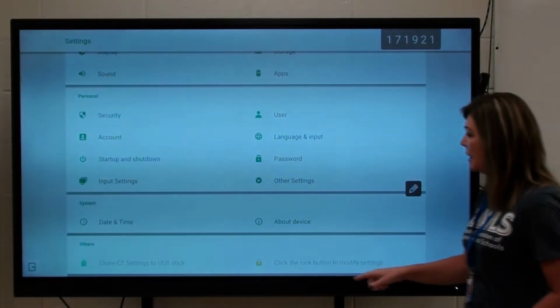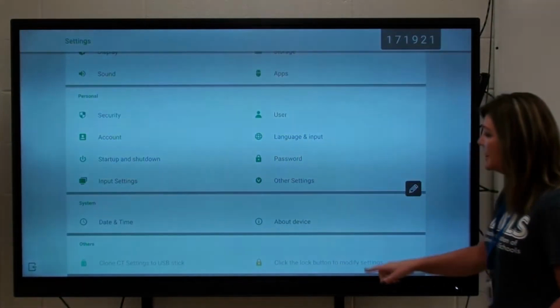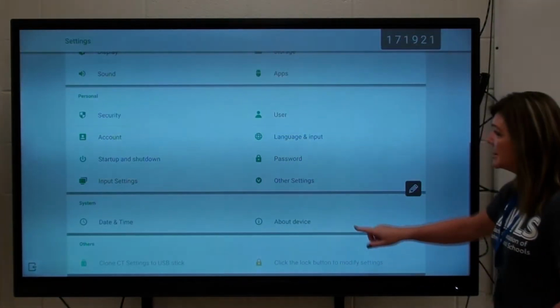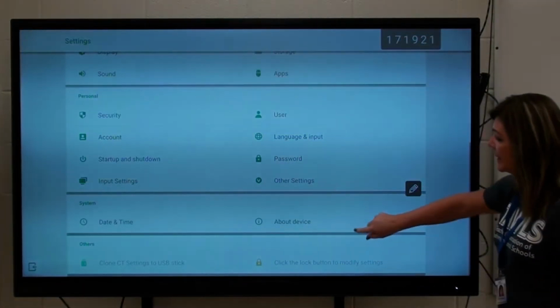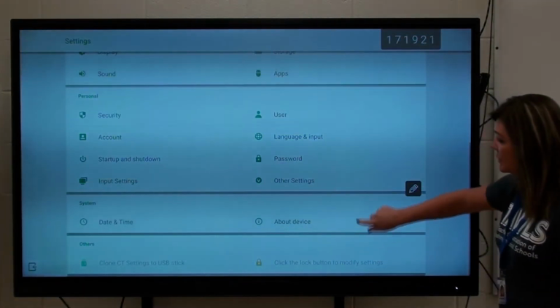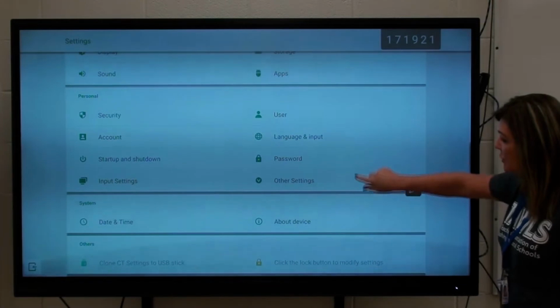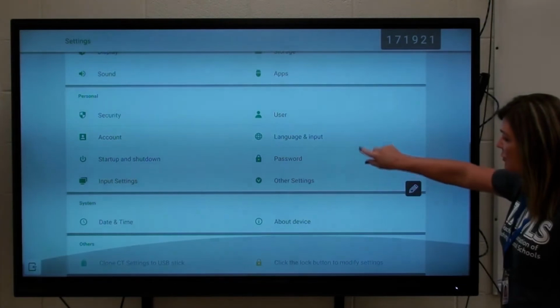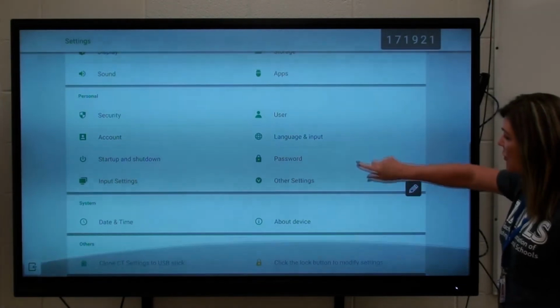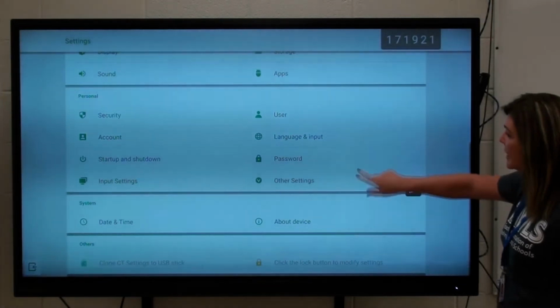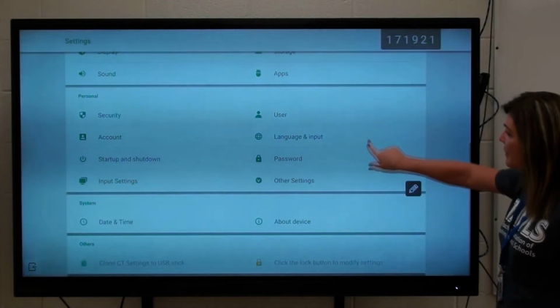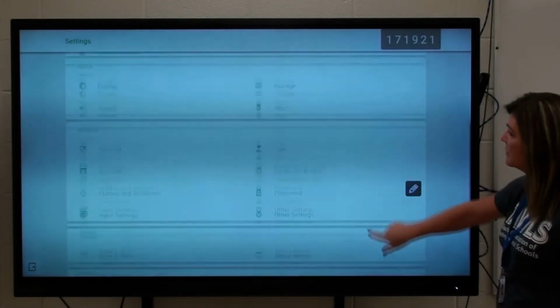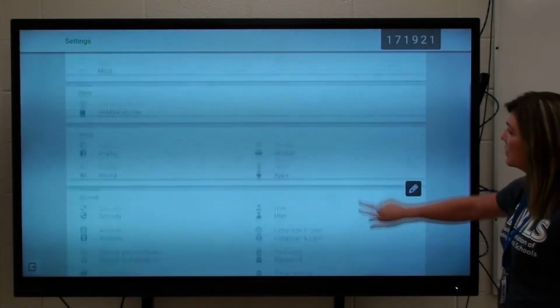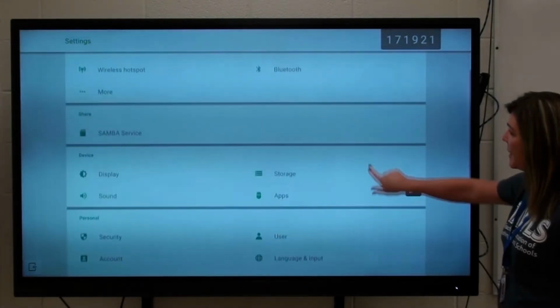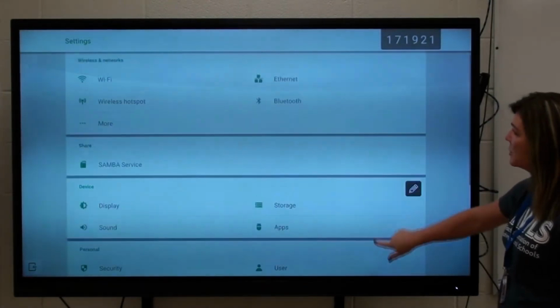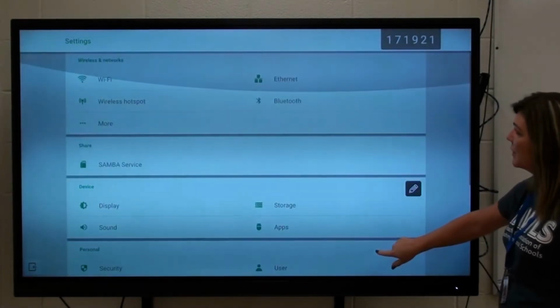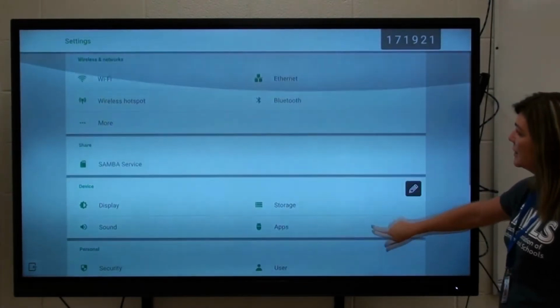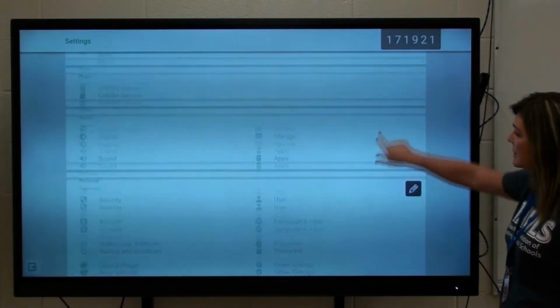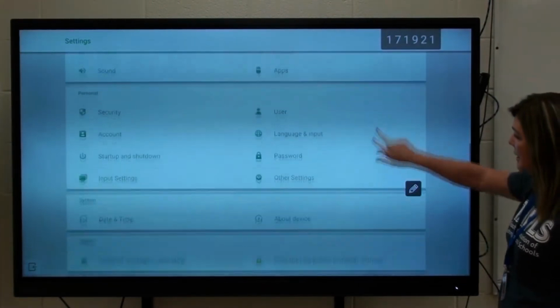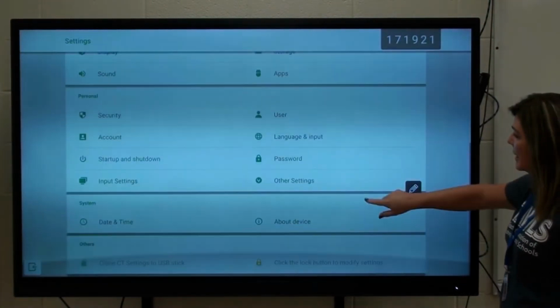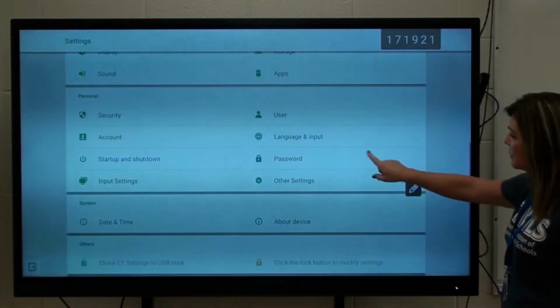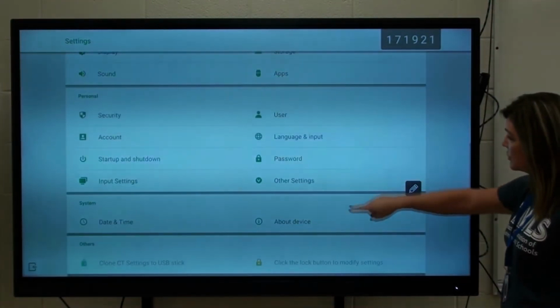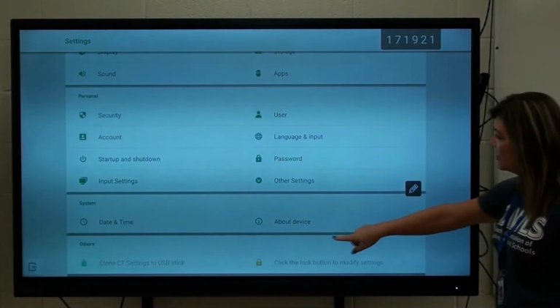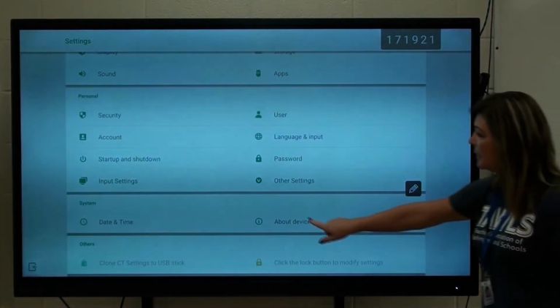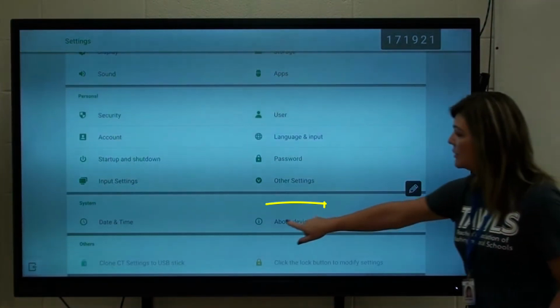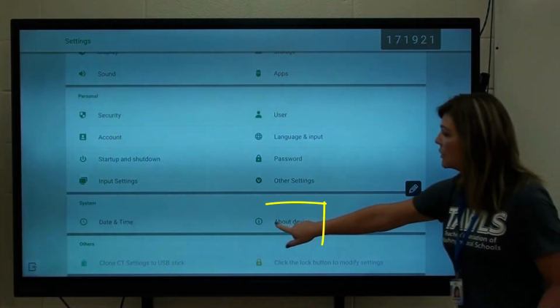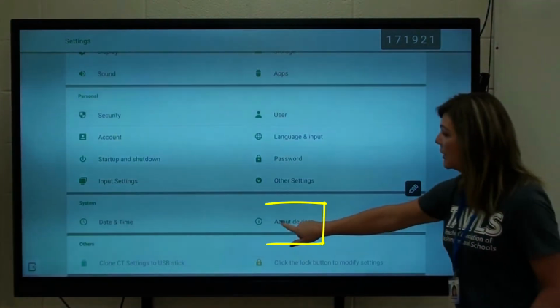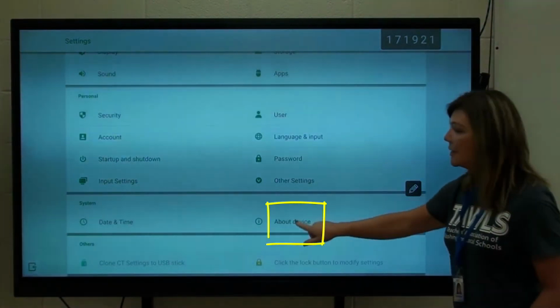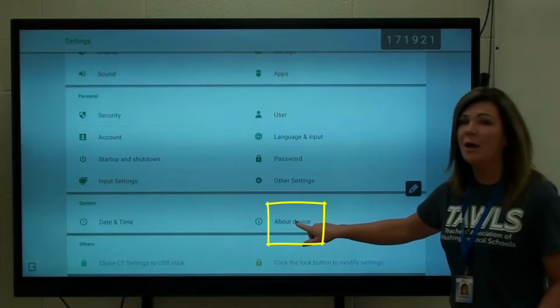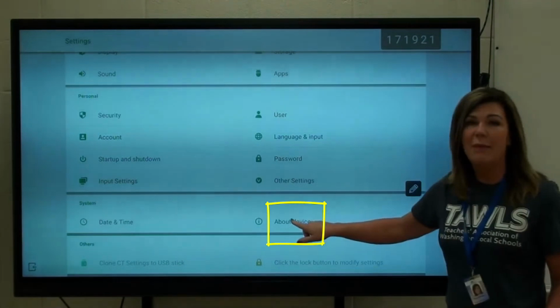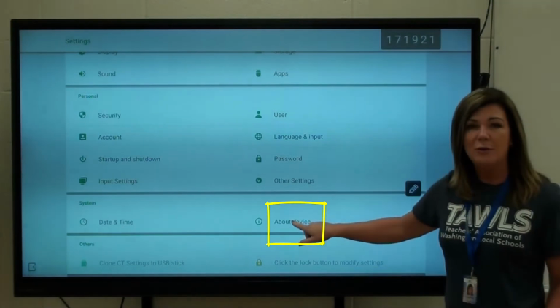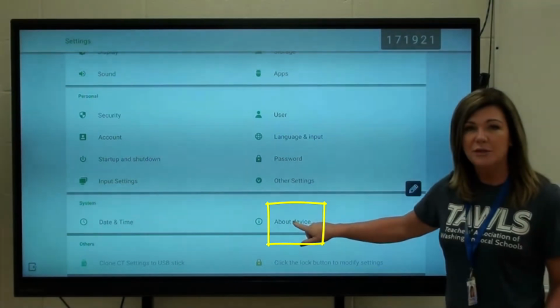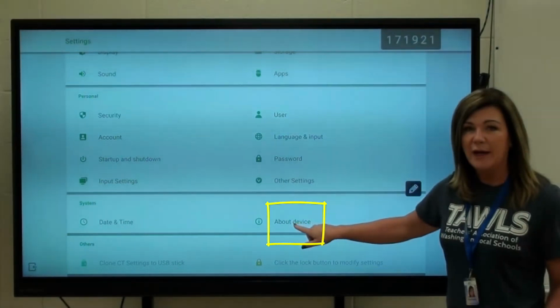In the Settings, you're going to scroll down — it might show like this — and you're going to scroll down and click on About Device.